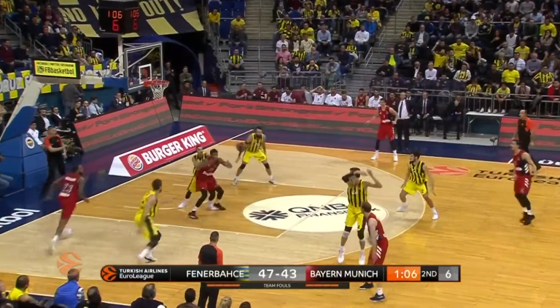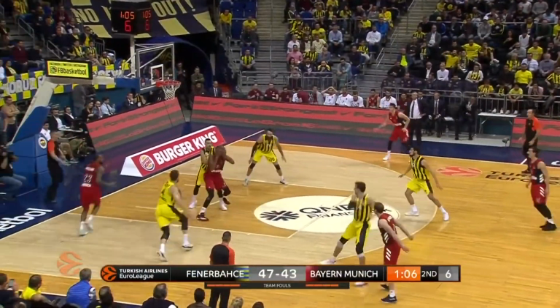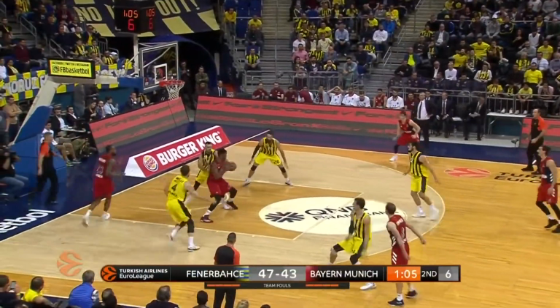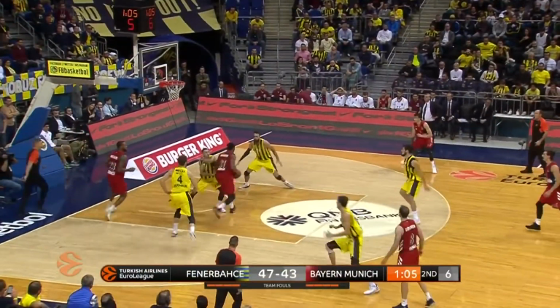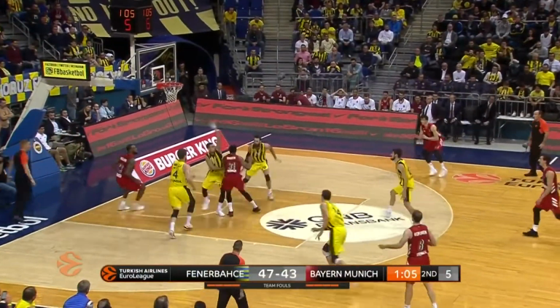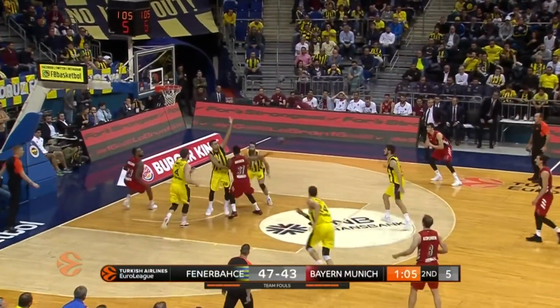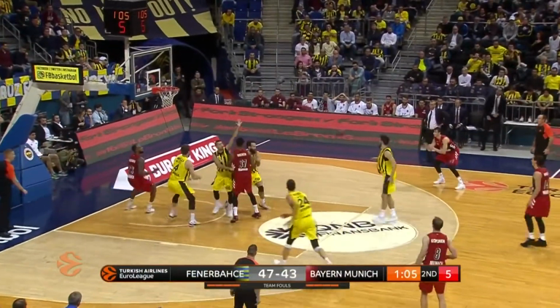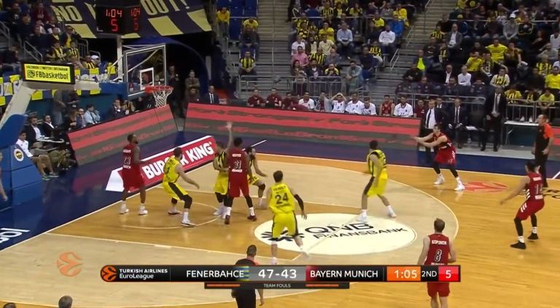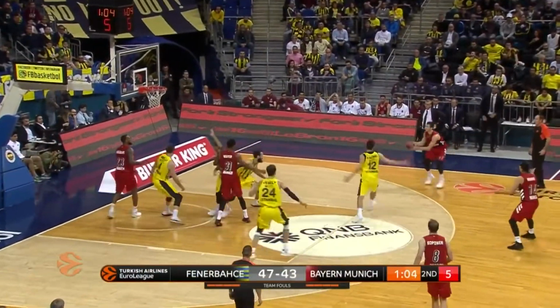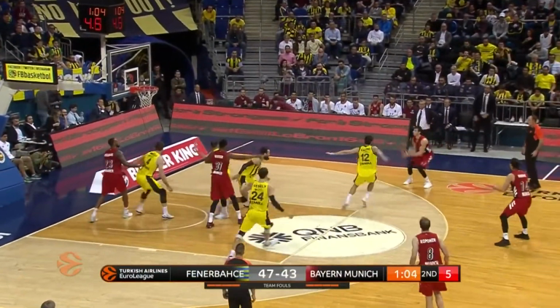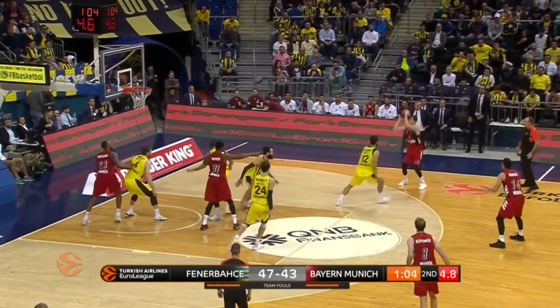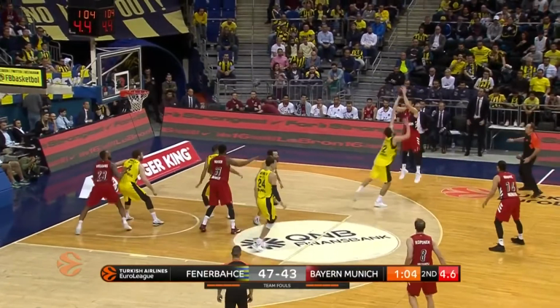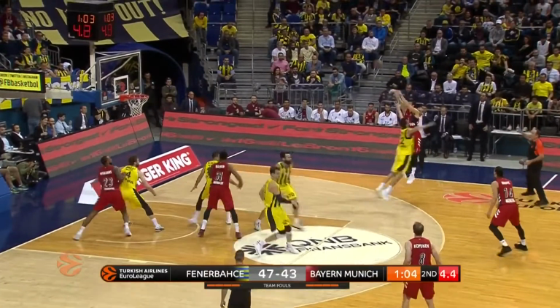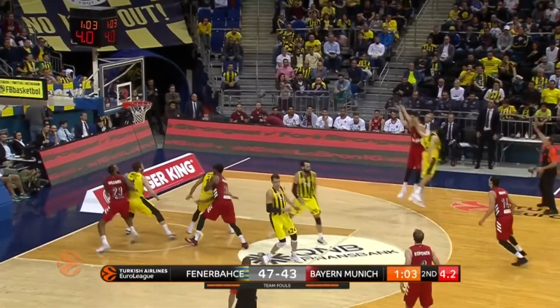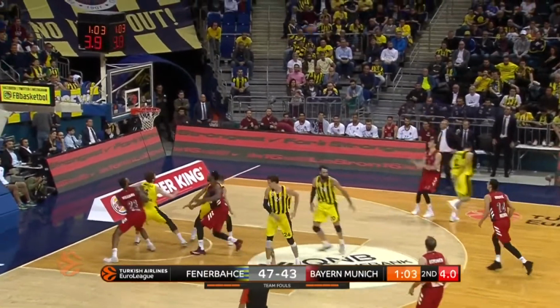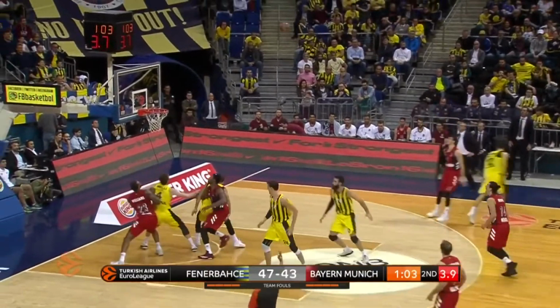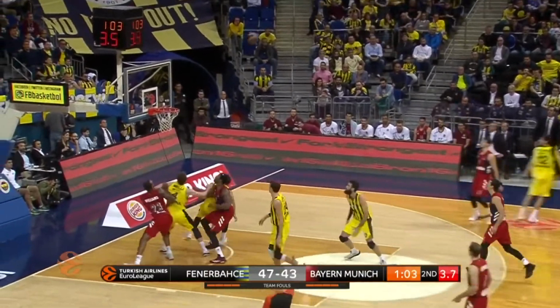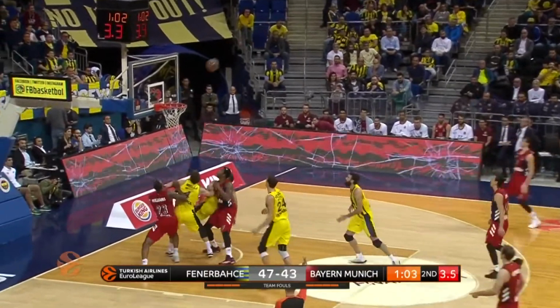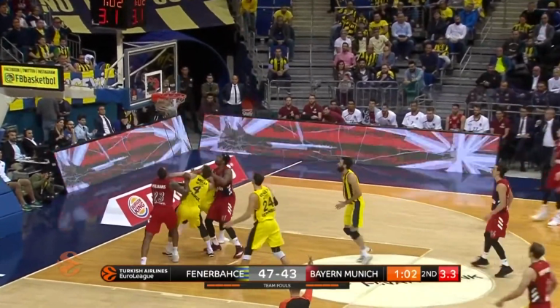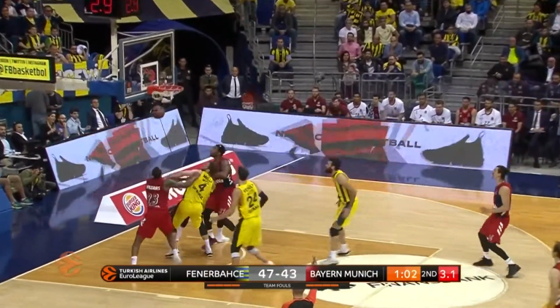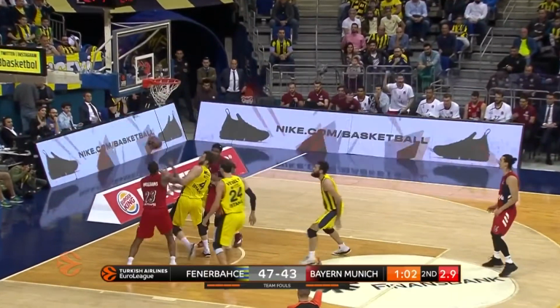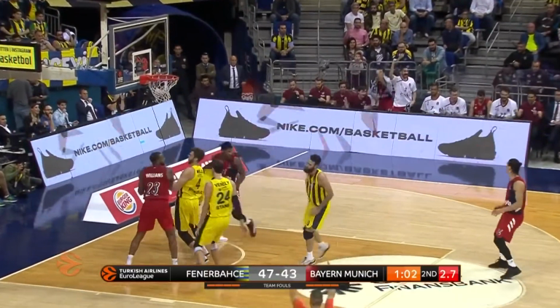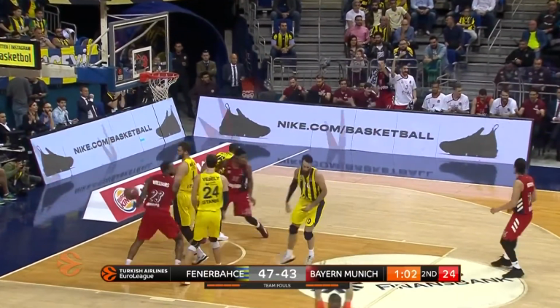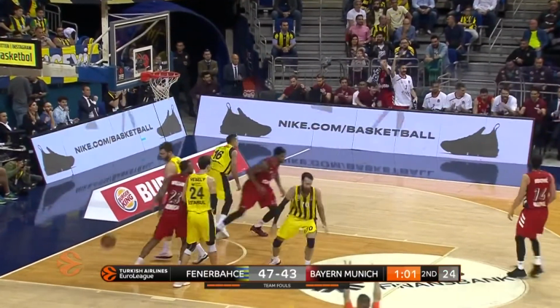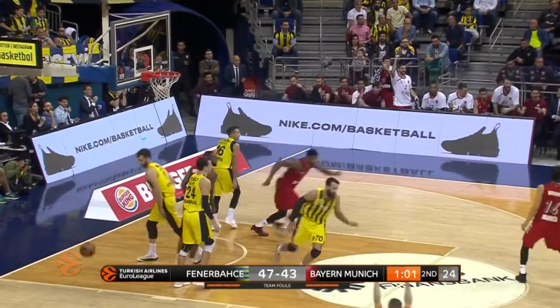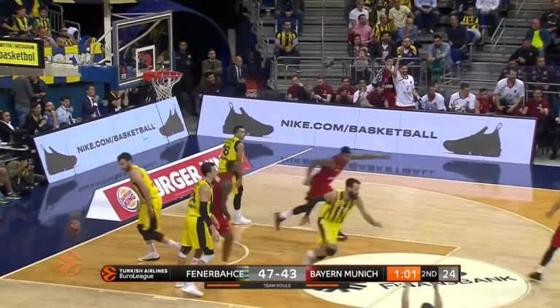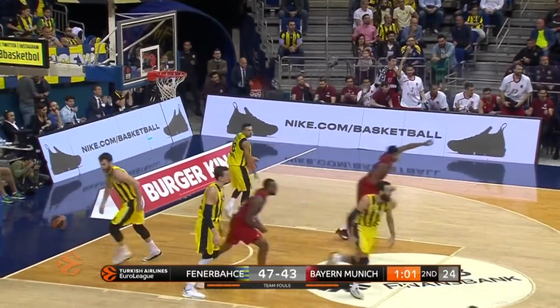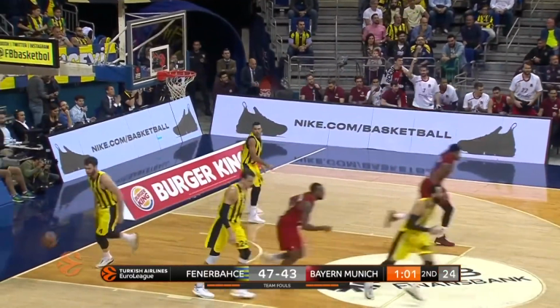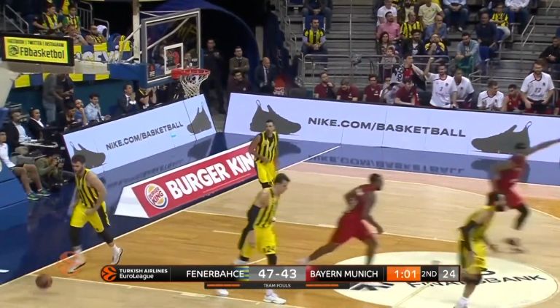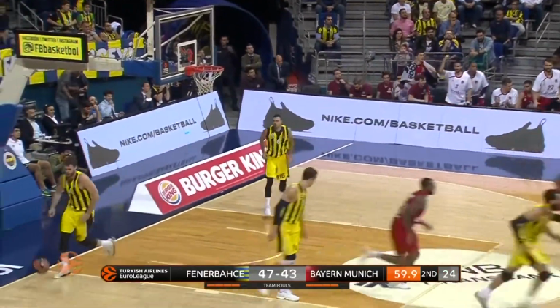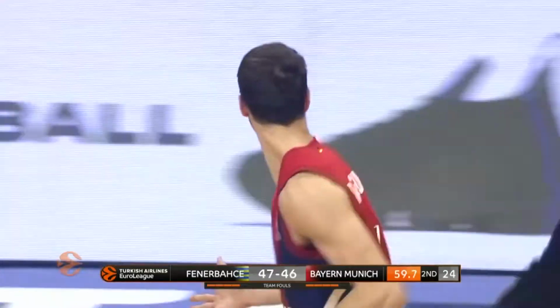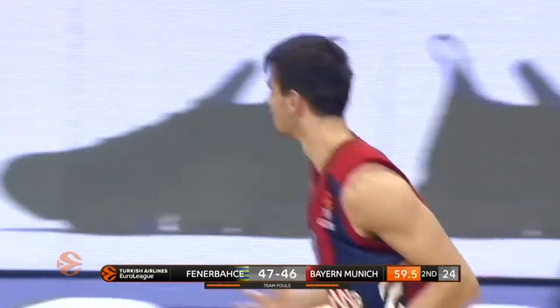Booker posting up inside, getting the mismatch against Lukas, kicks it back out for the three — and Bayern are within a whisker.